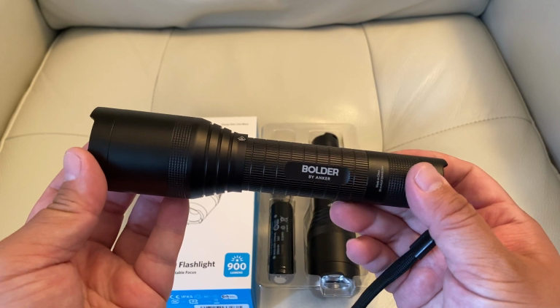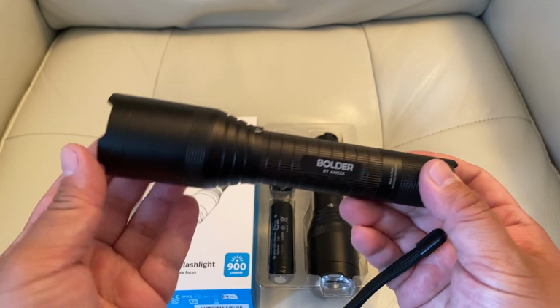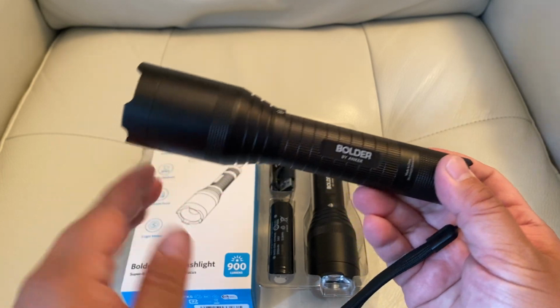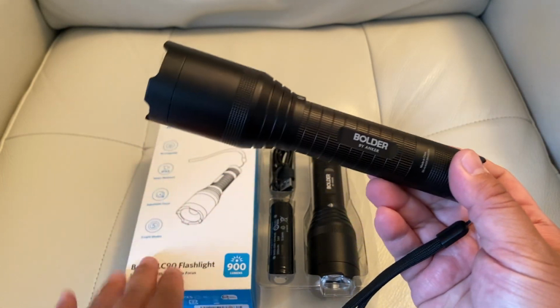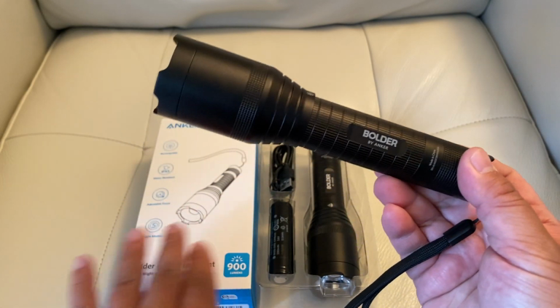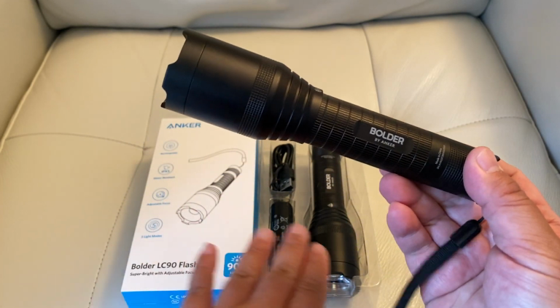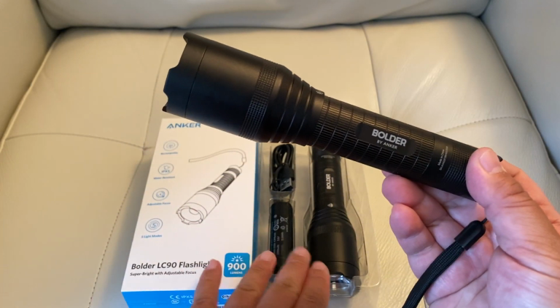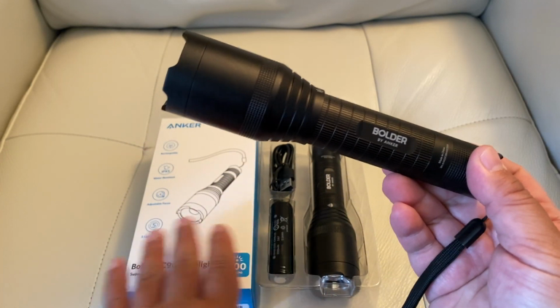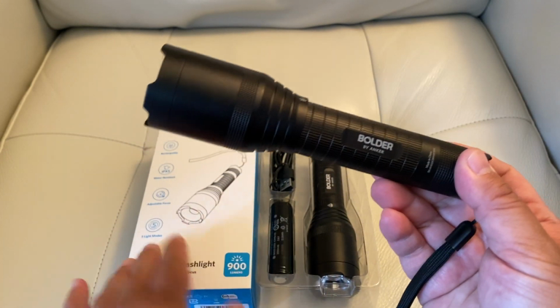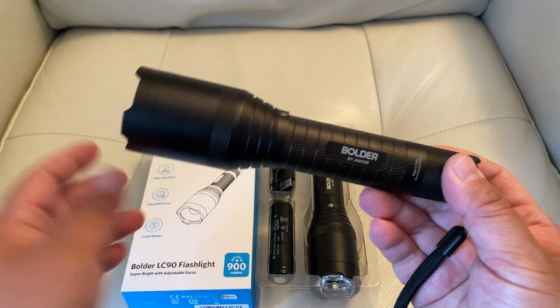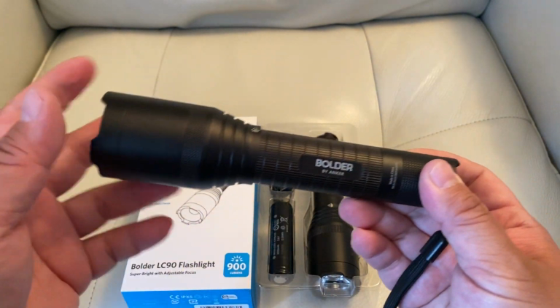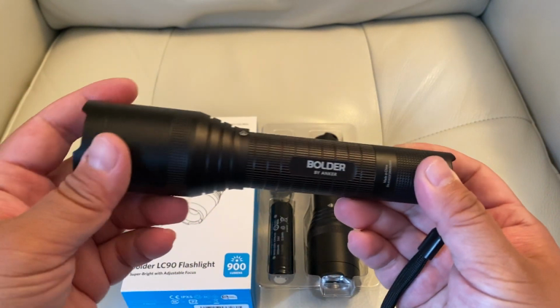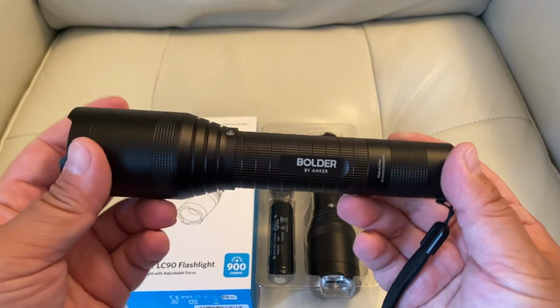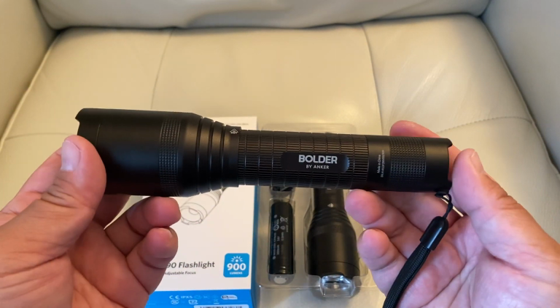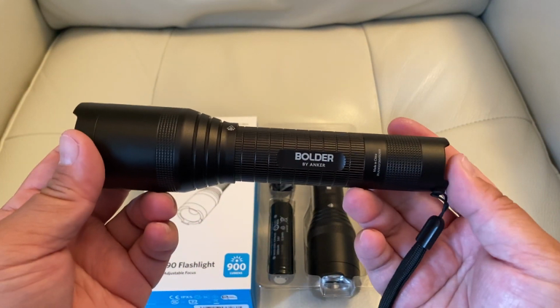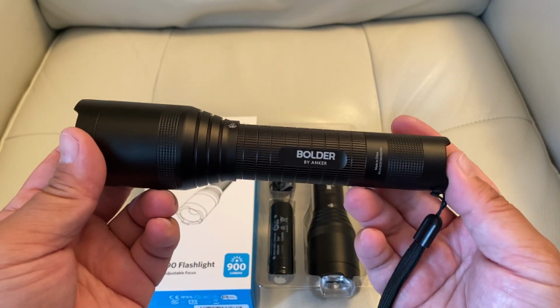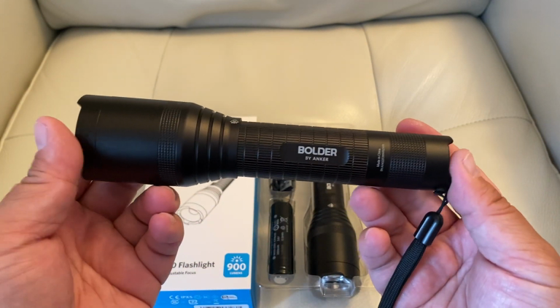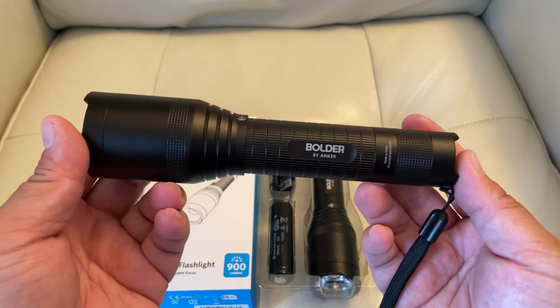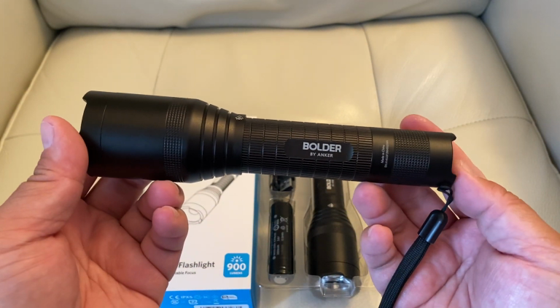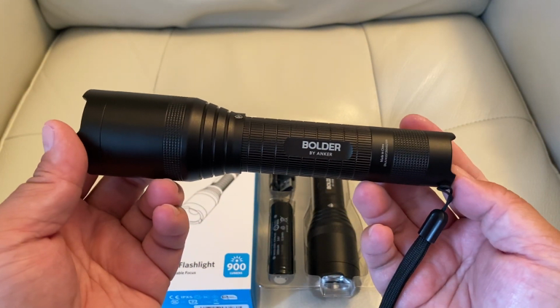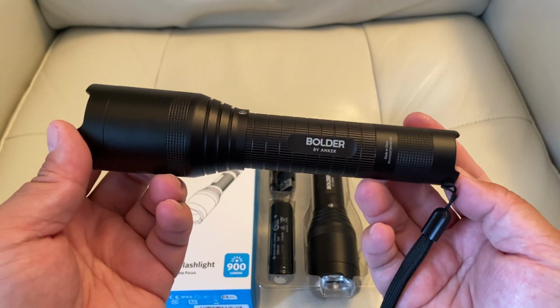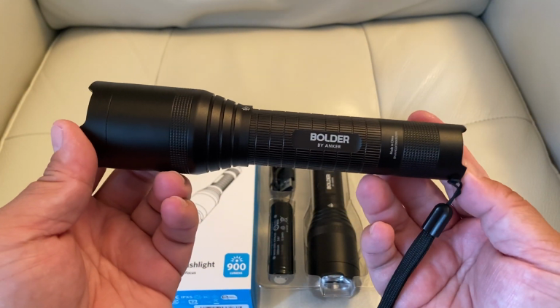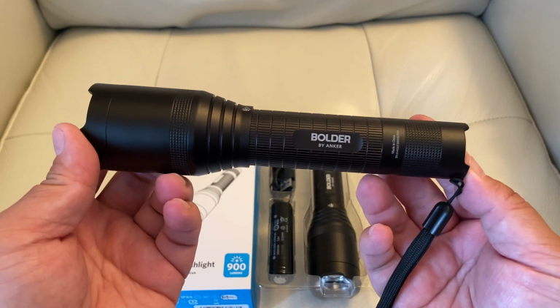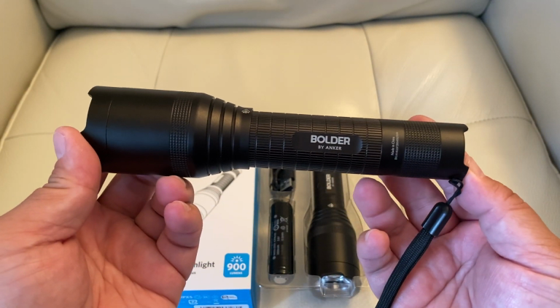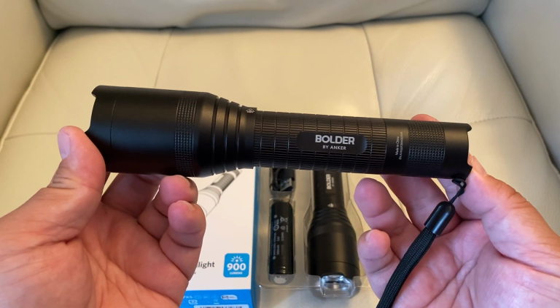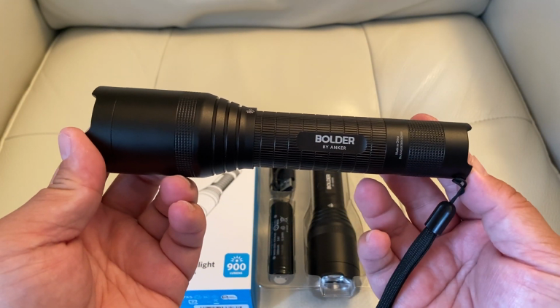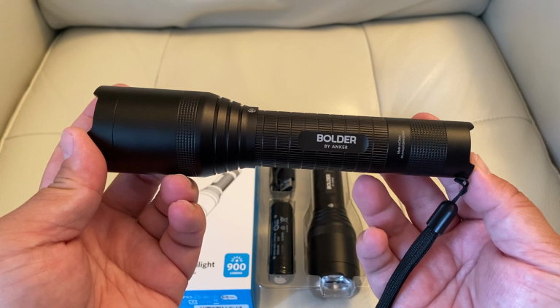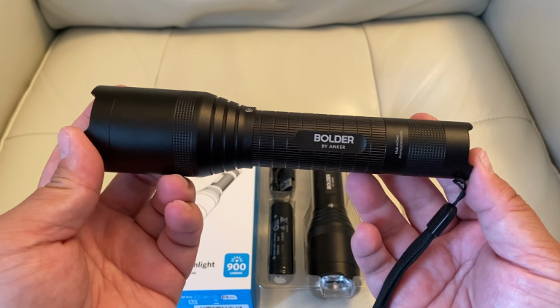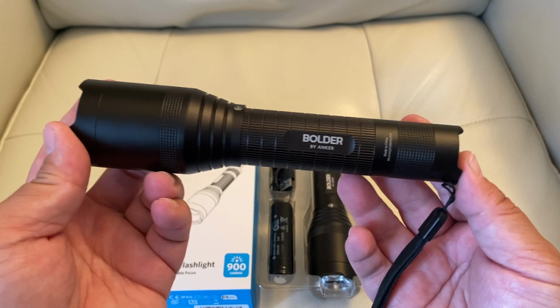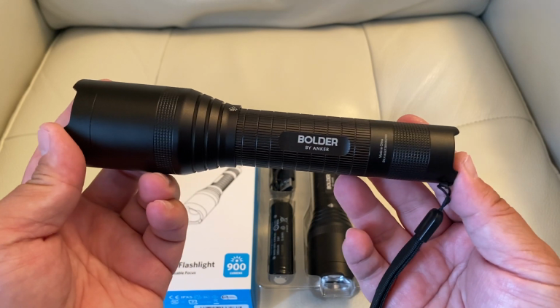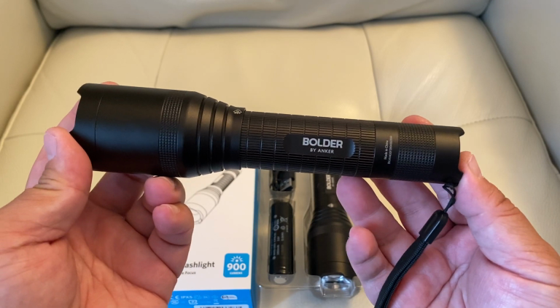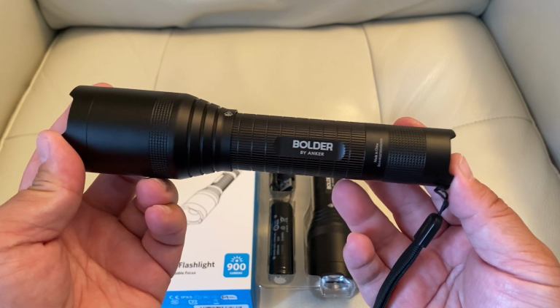I bought two more for each car, and I'm going to put them in the glove compartment for emergencies.